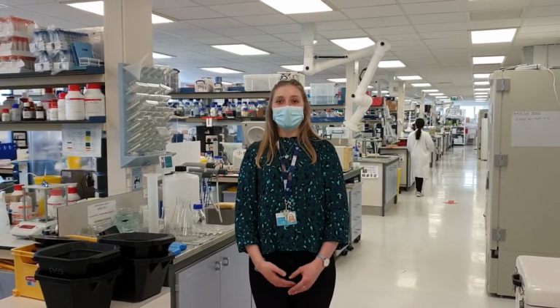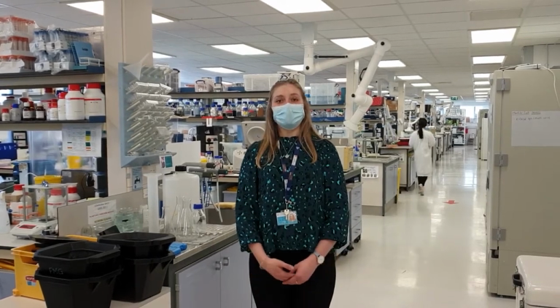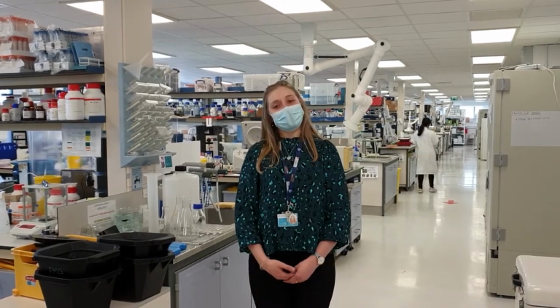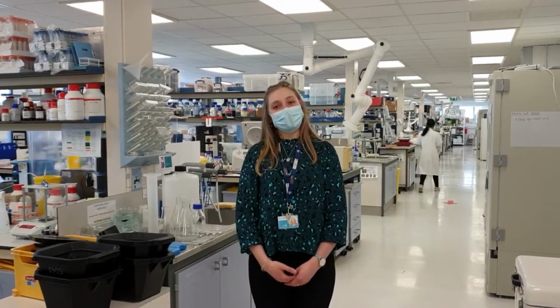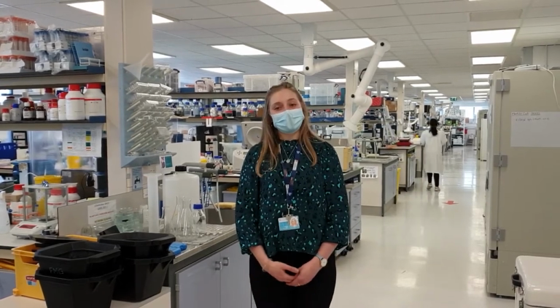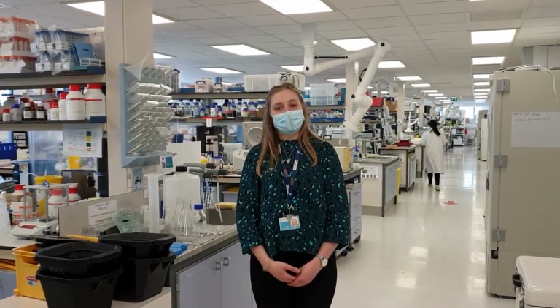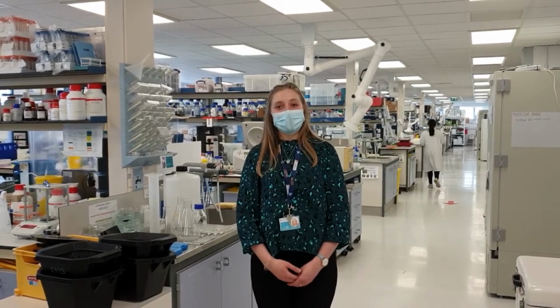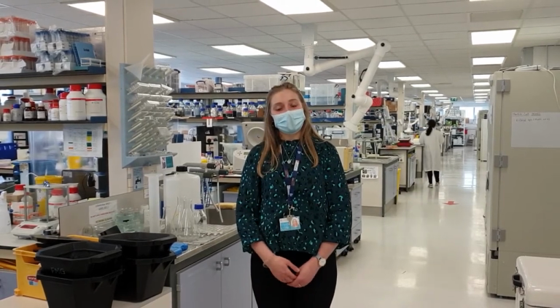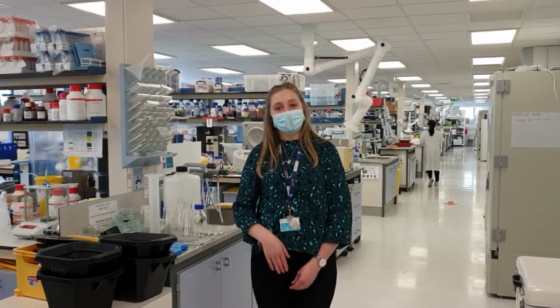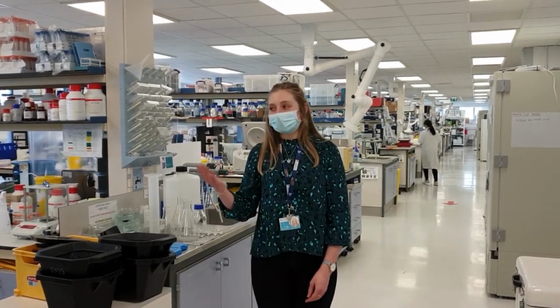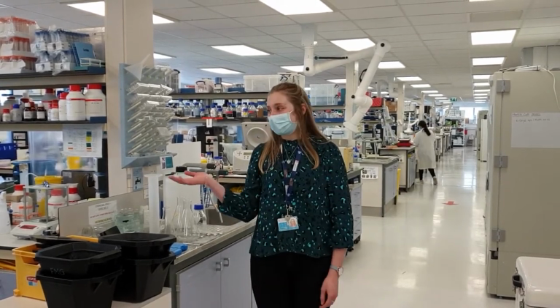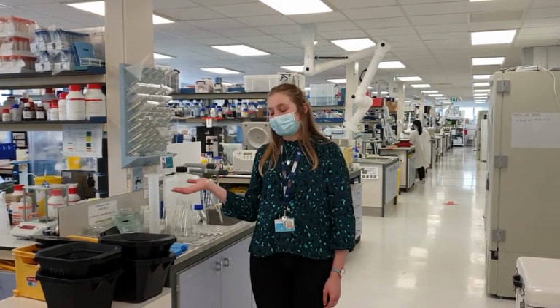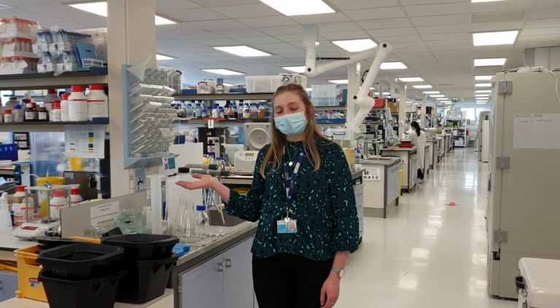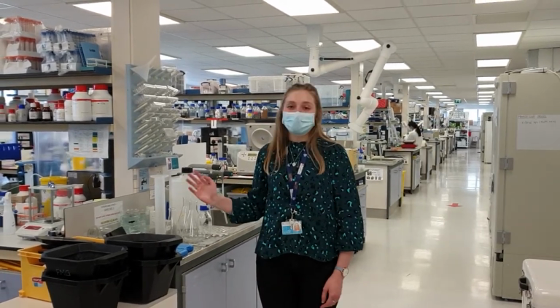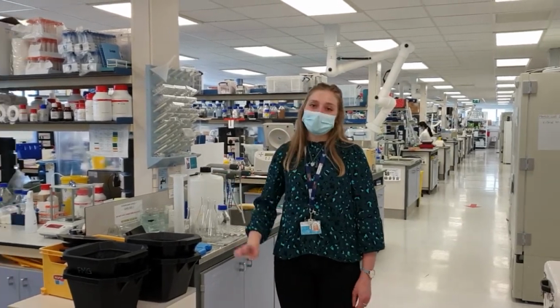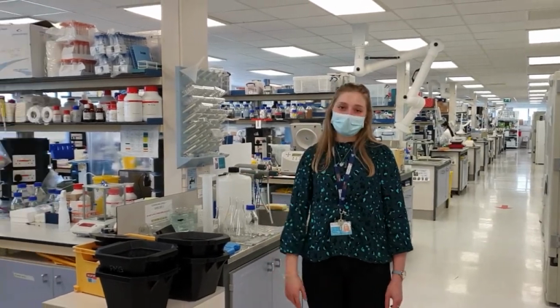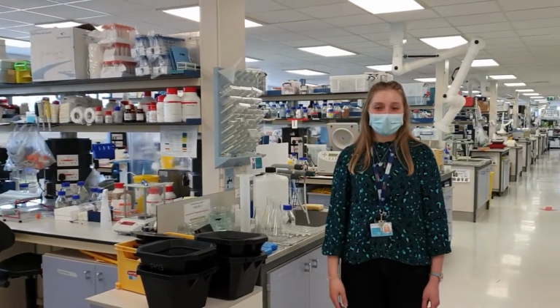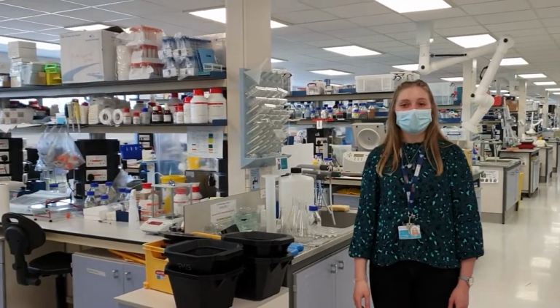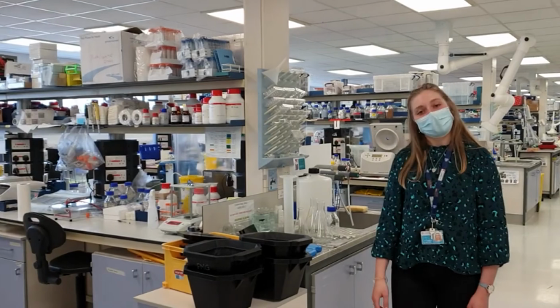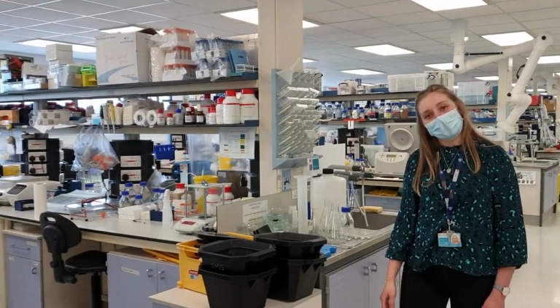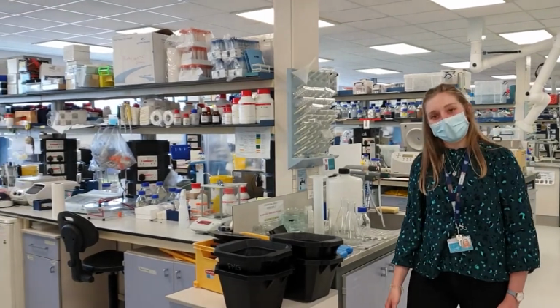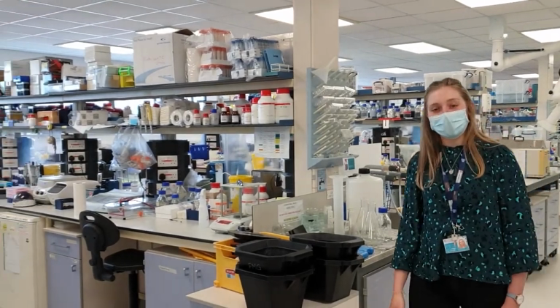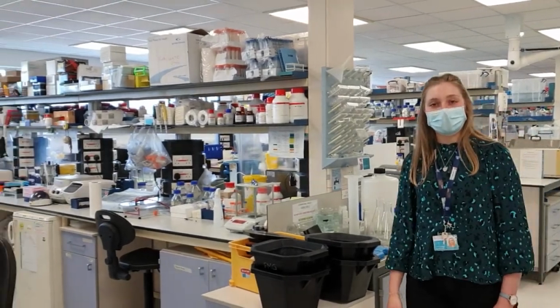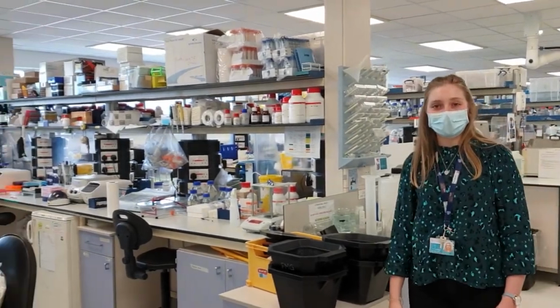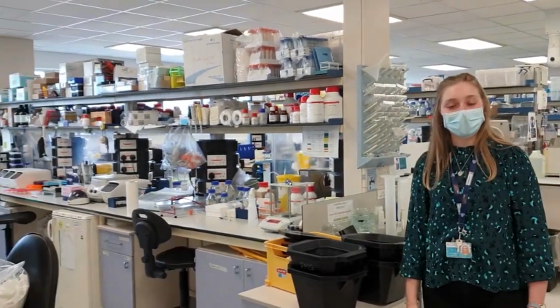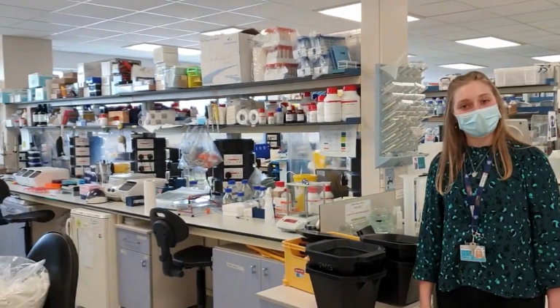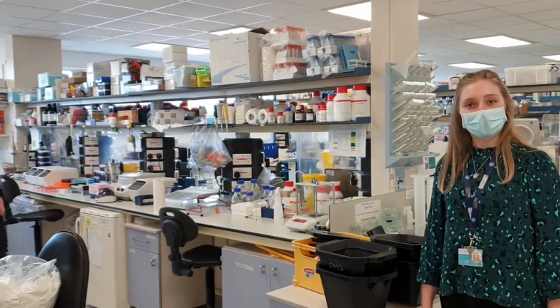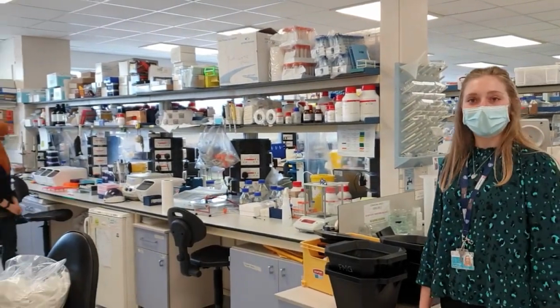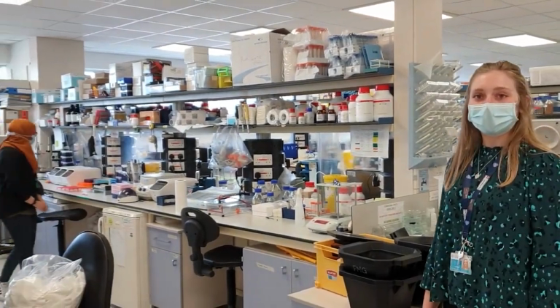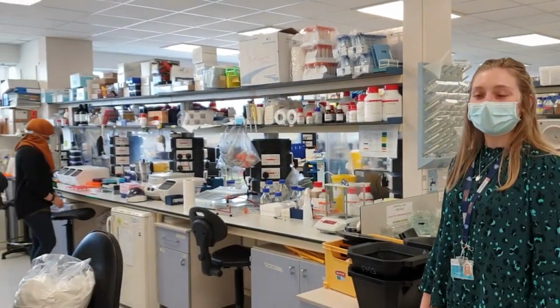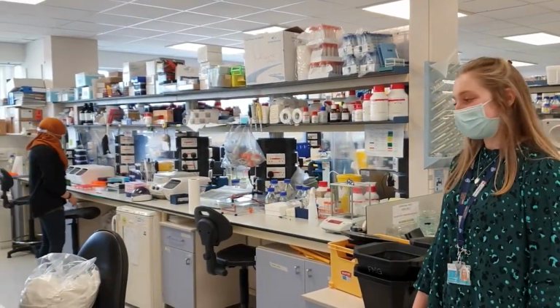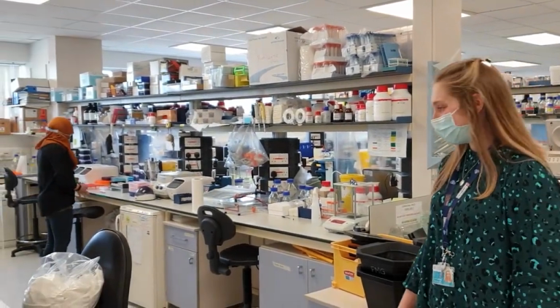First of all today we're going to go over to Tamna, and Tamna's going to show us one of the pieces of equipment that she uses in the lab.